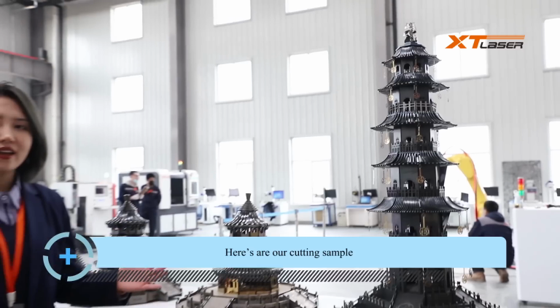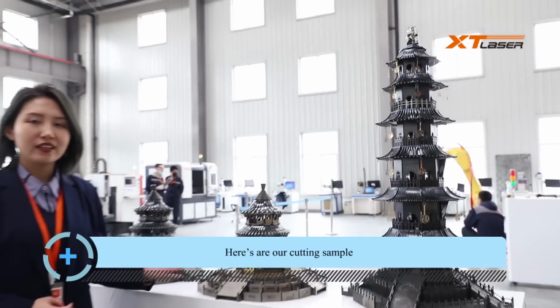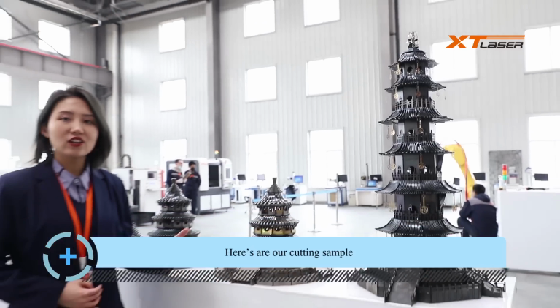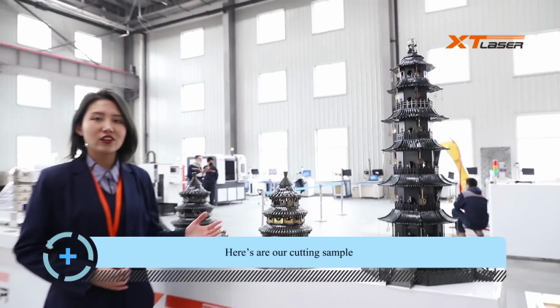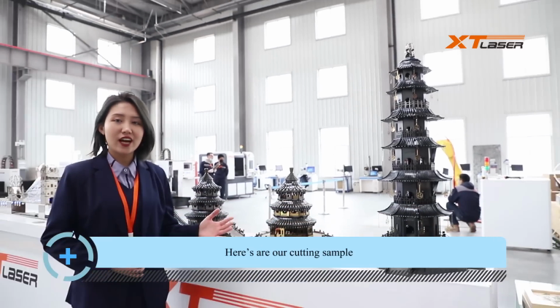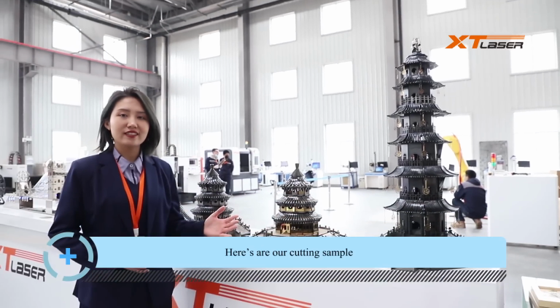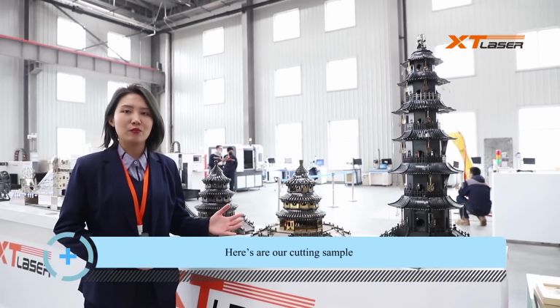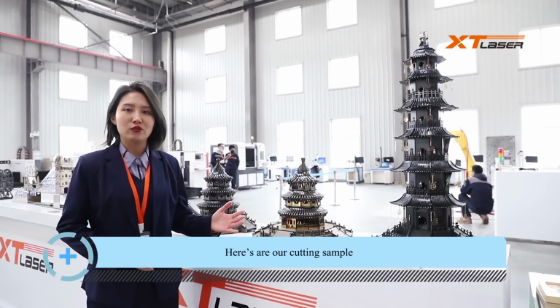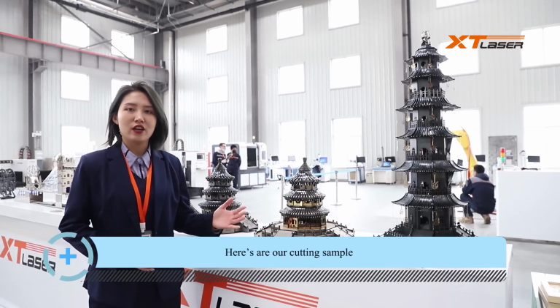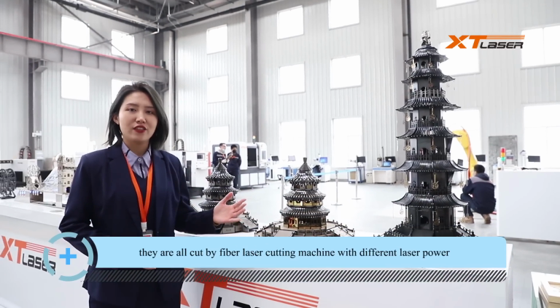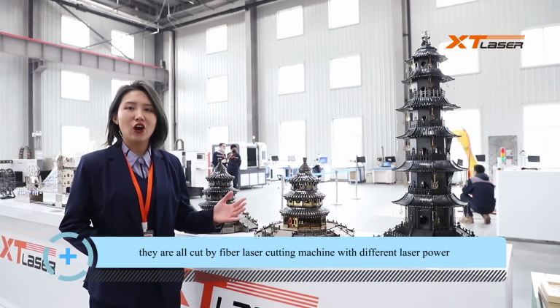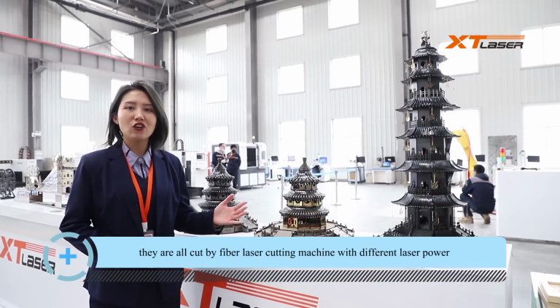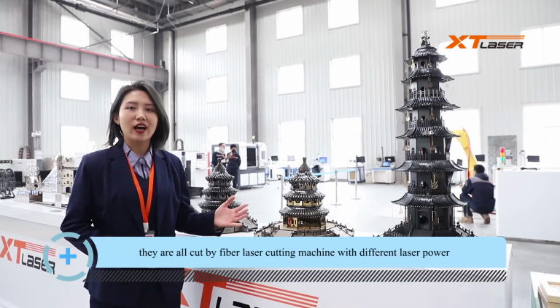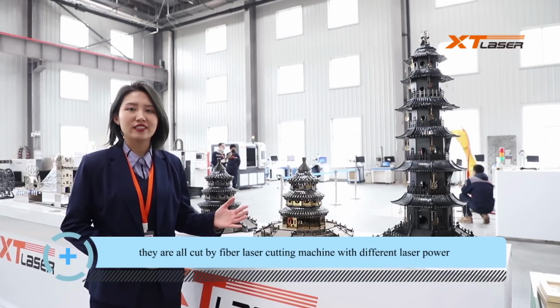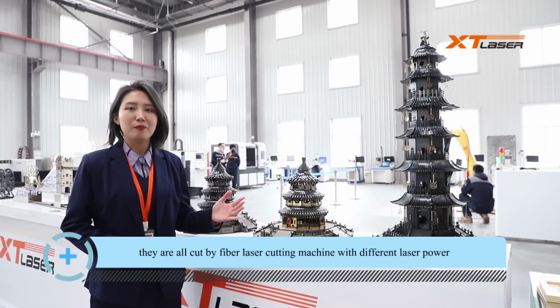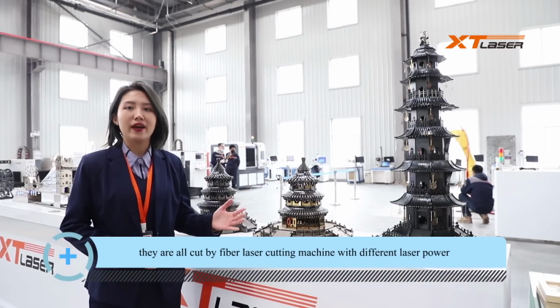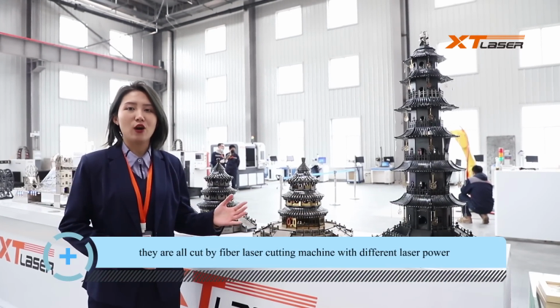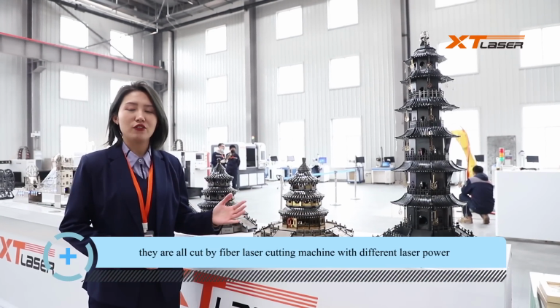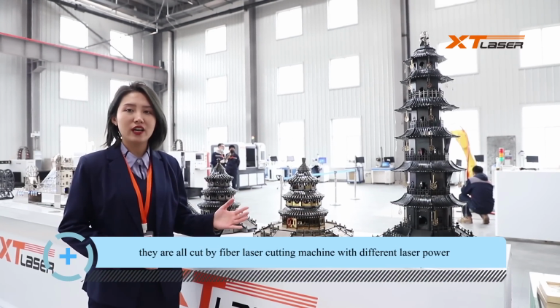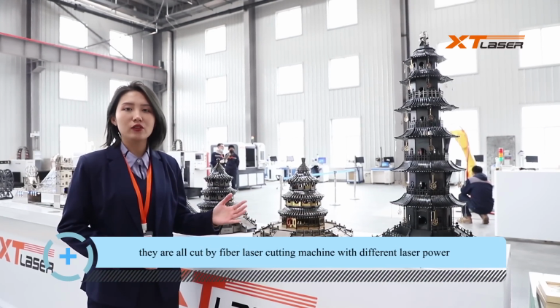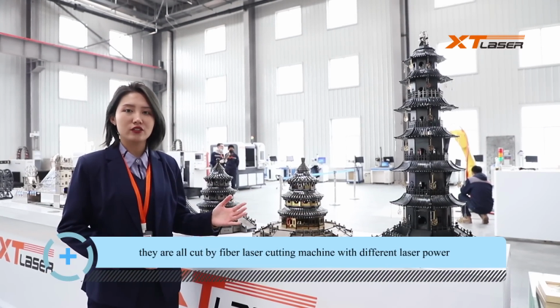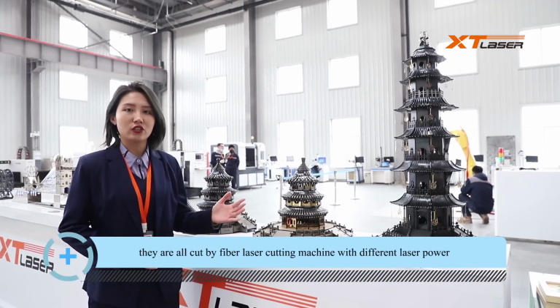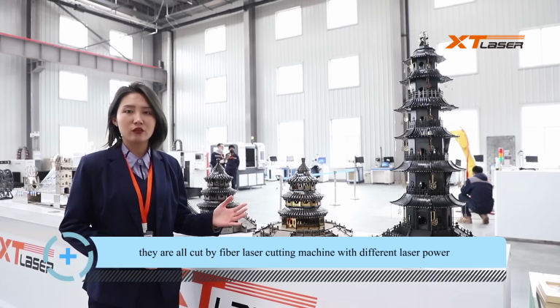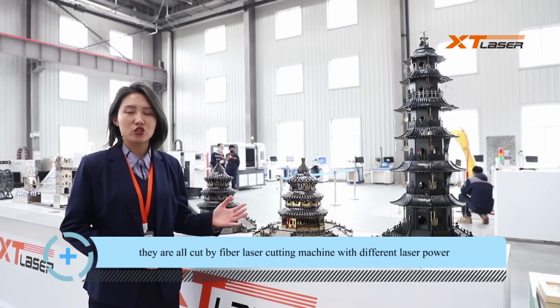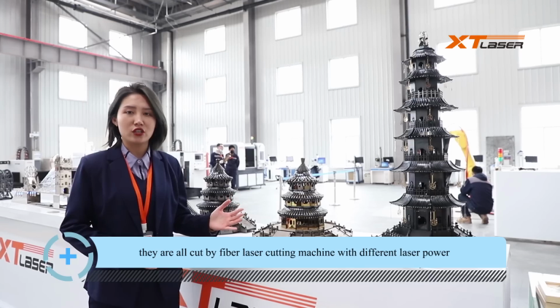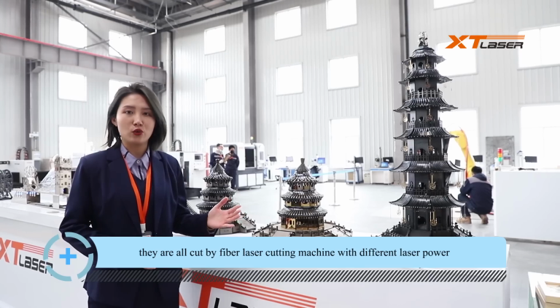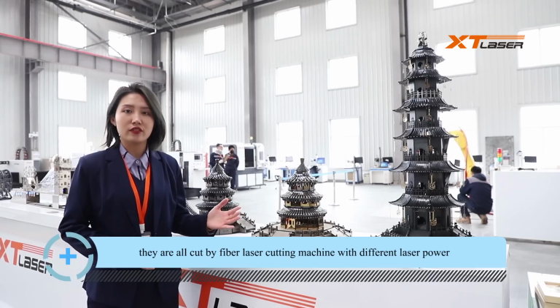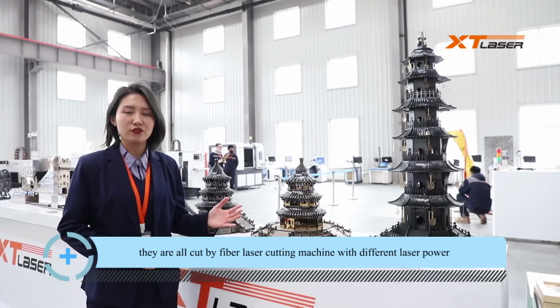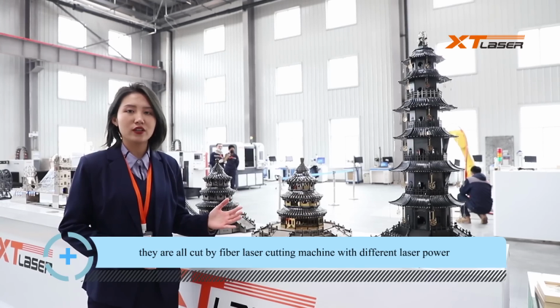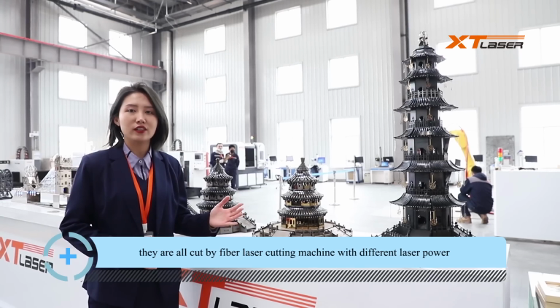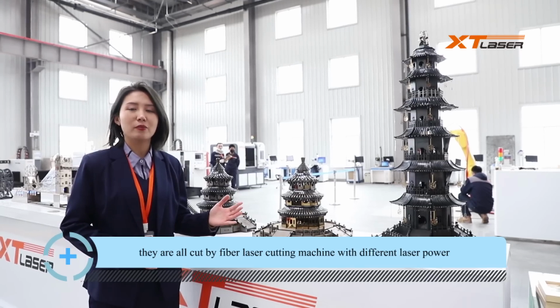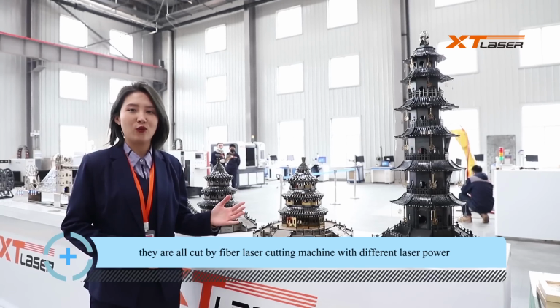Here are our cutting samples. They're all cut by our fiber laser cutting machine with different laser power. We'll see you in the next video.